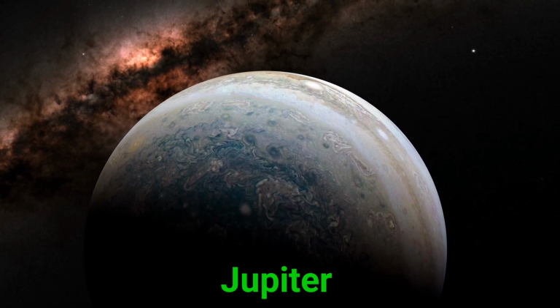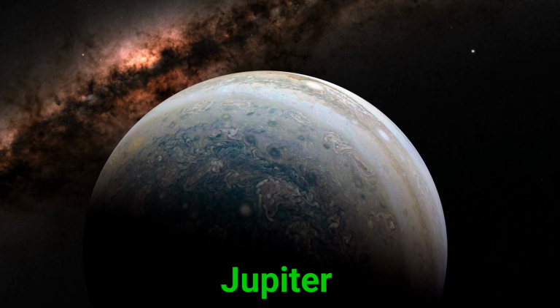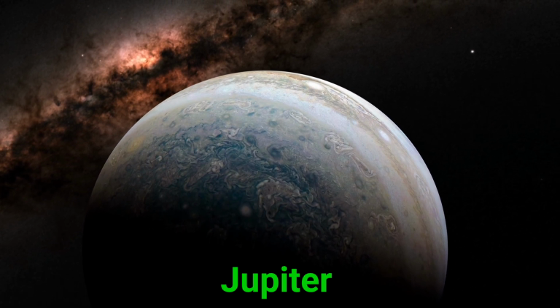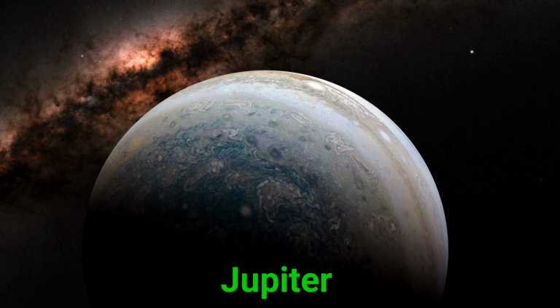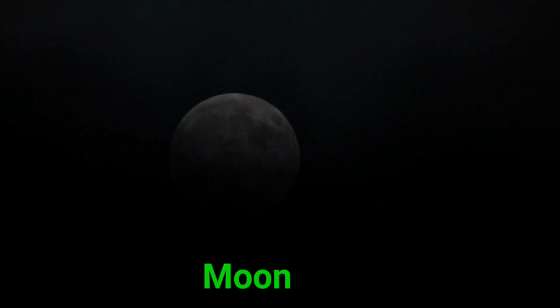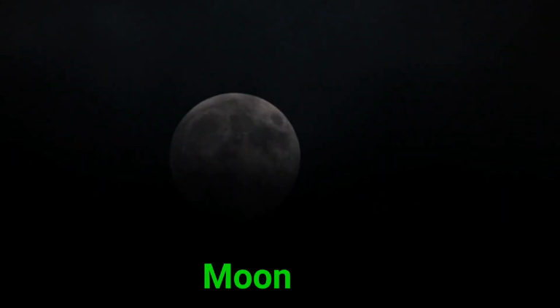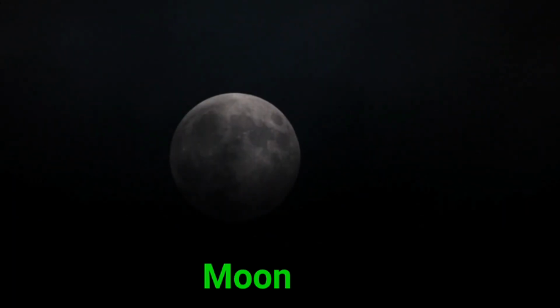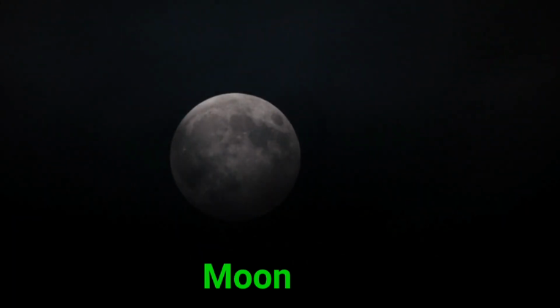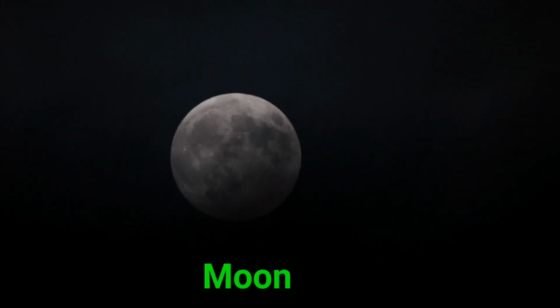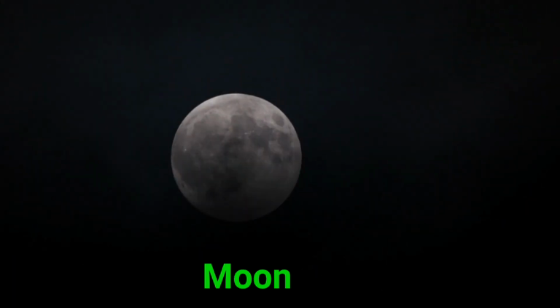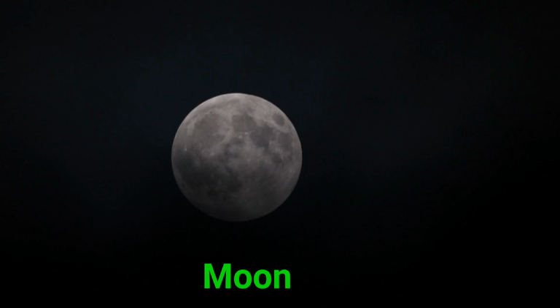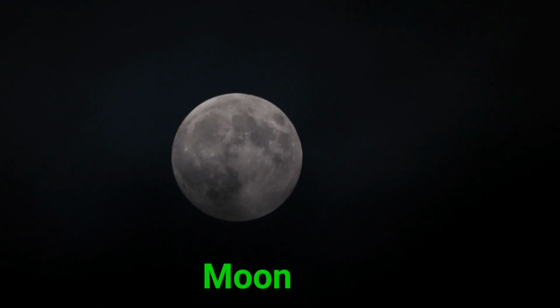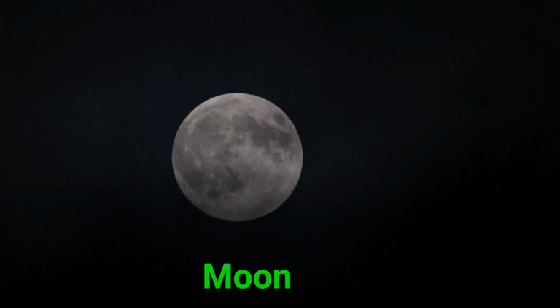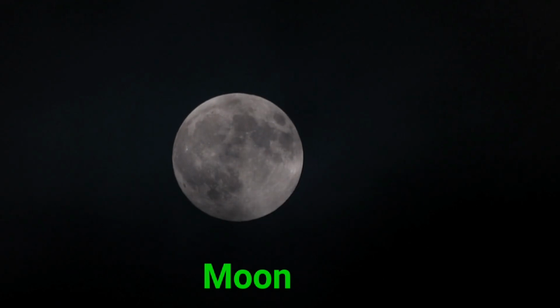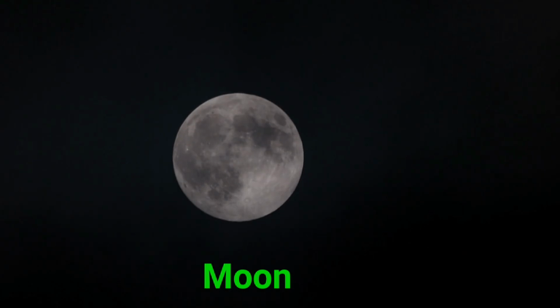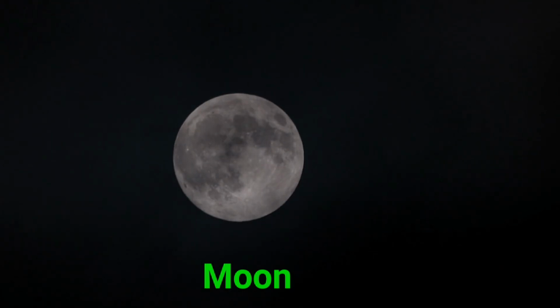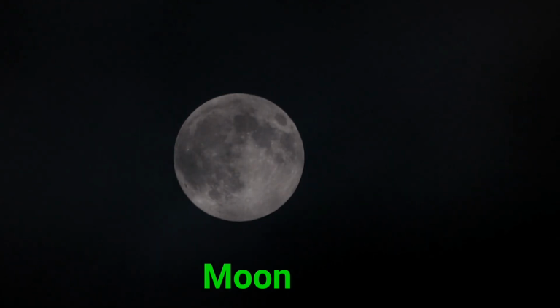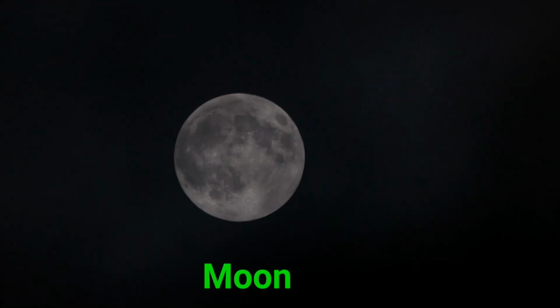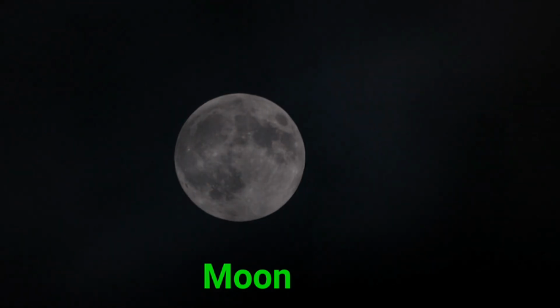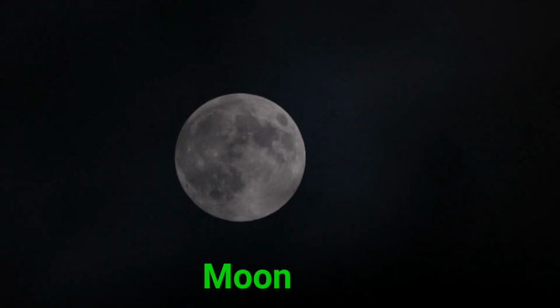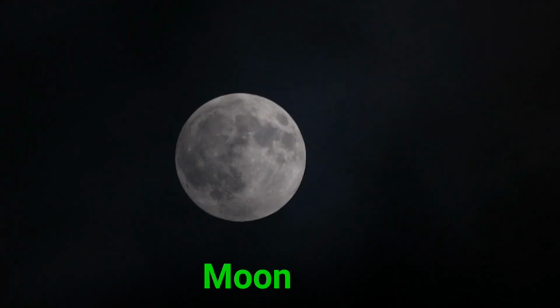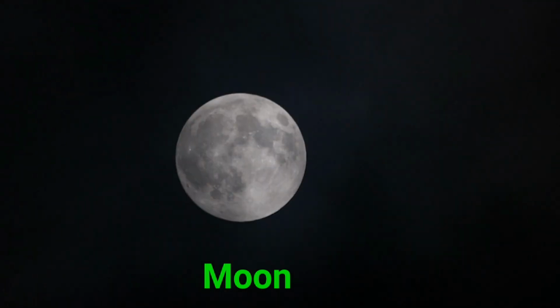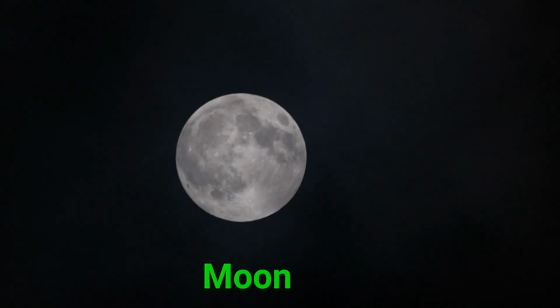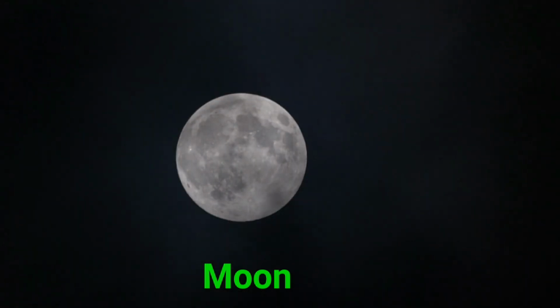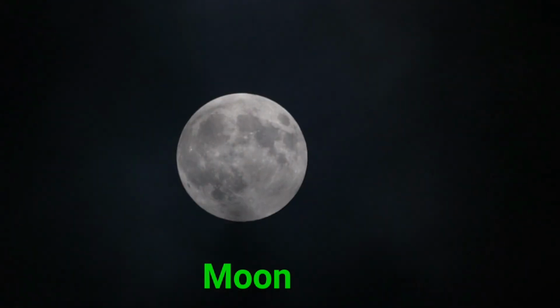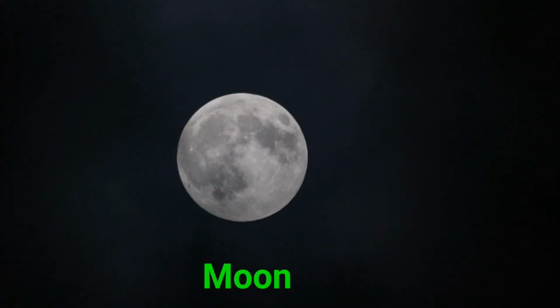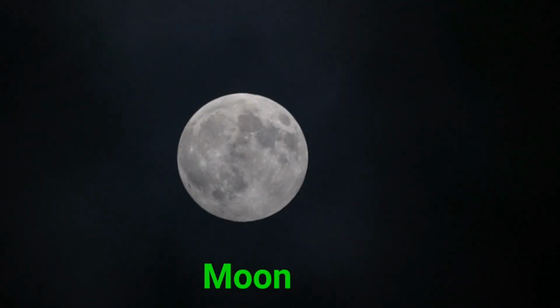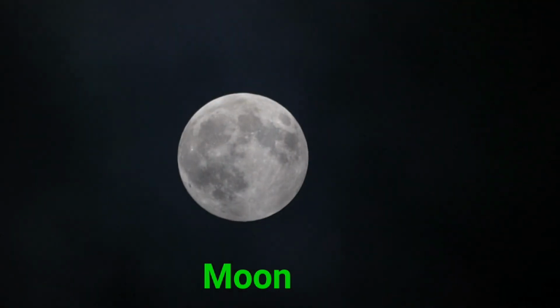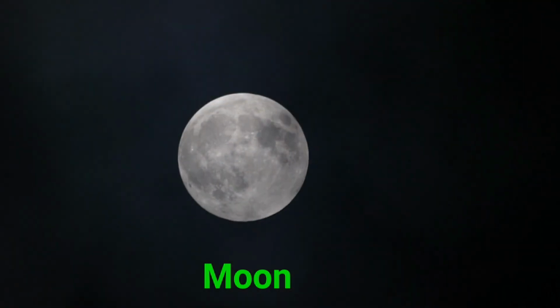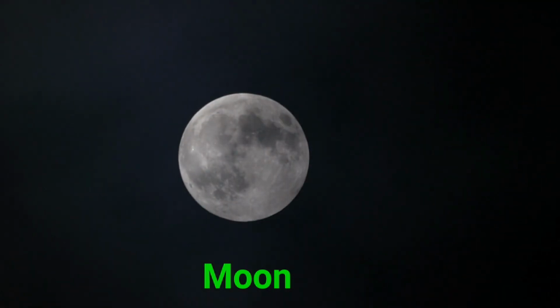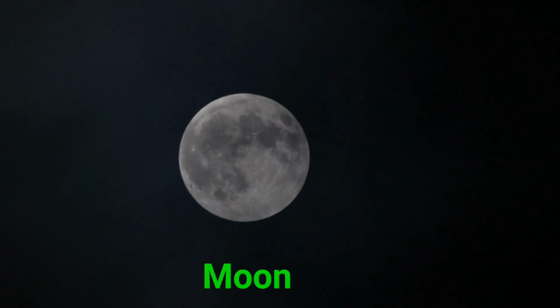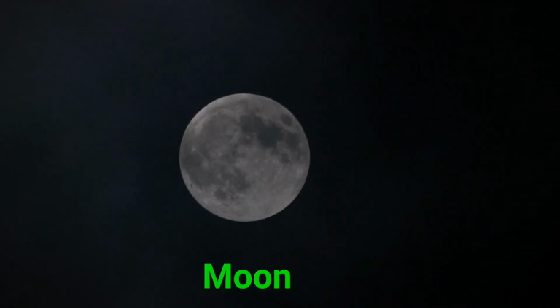This is the moon. The moon is Earth's glowing body in the night sky.